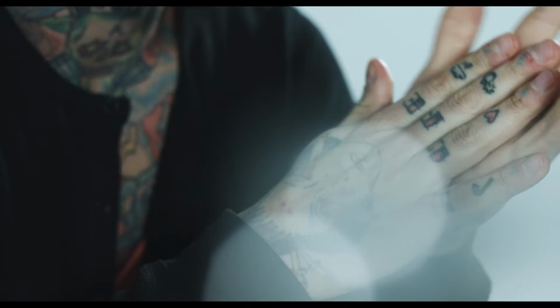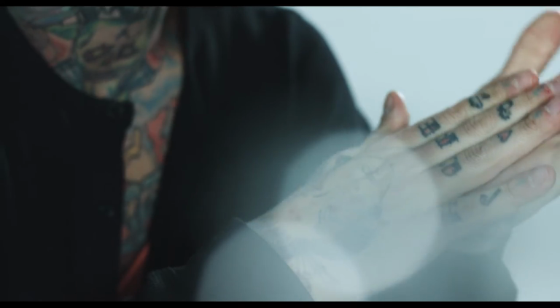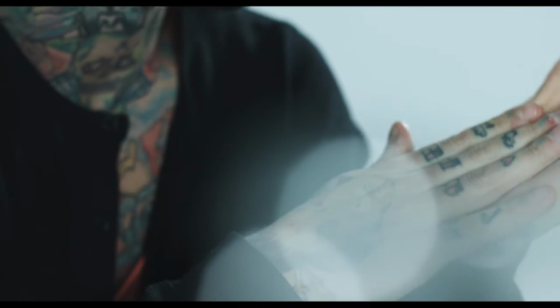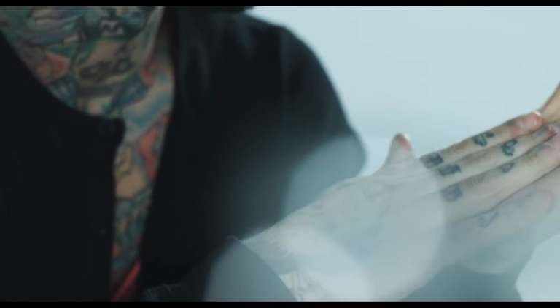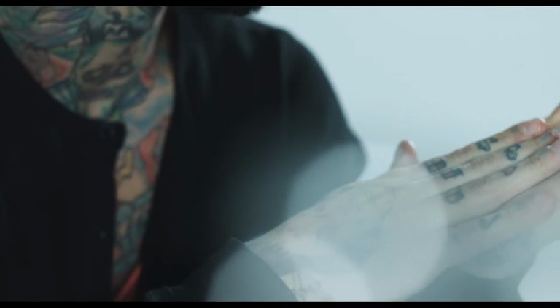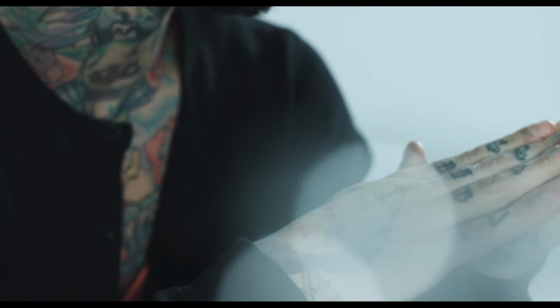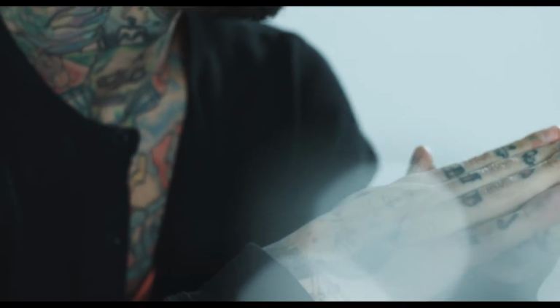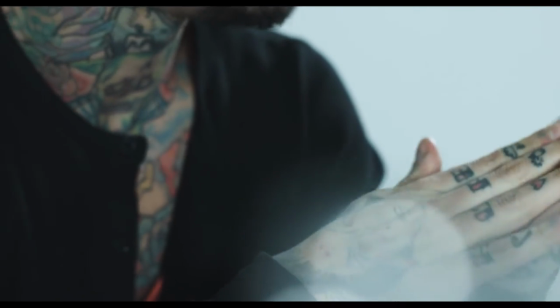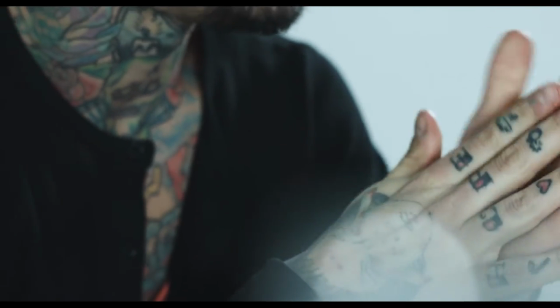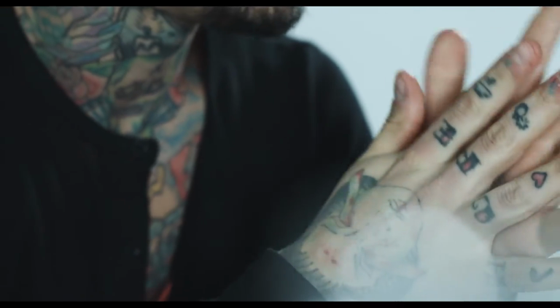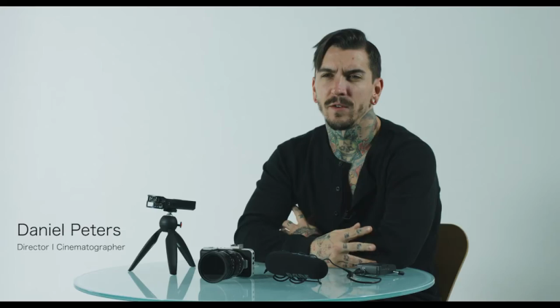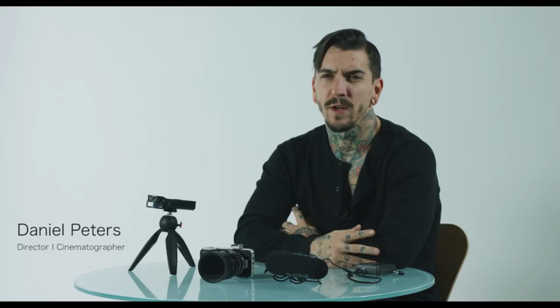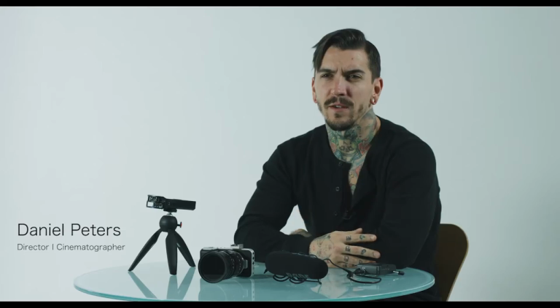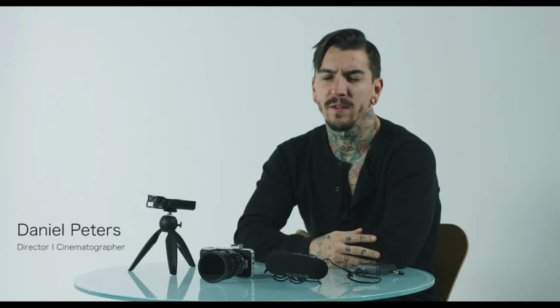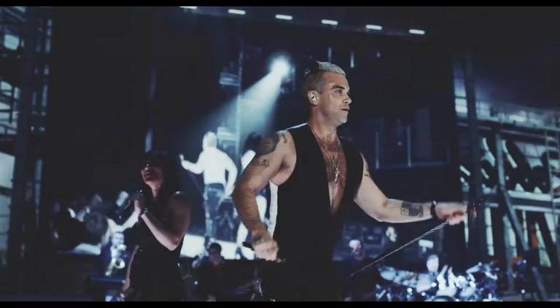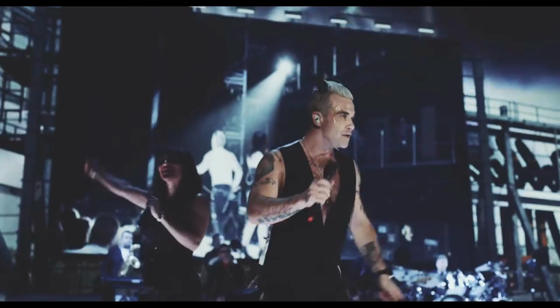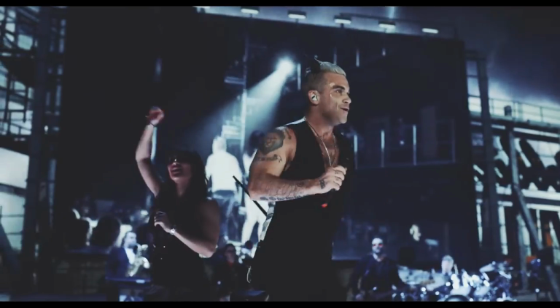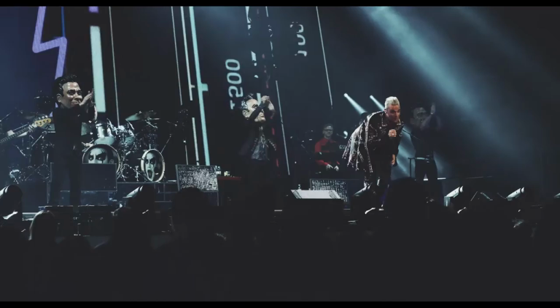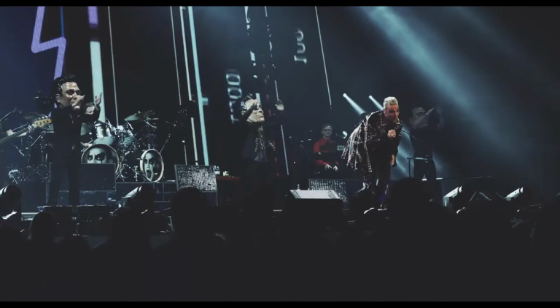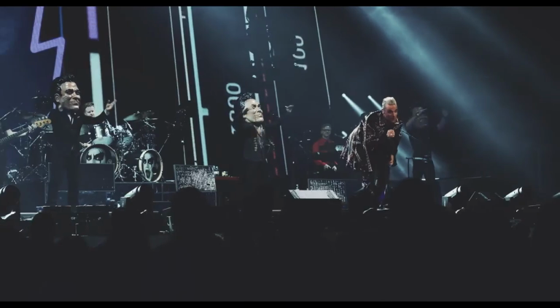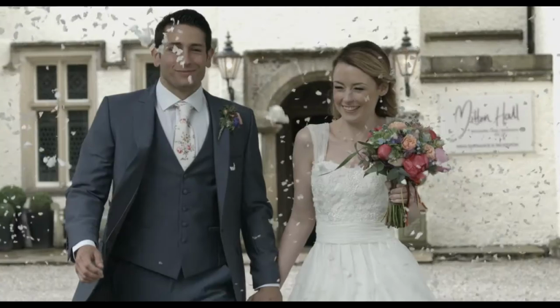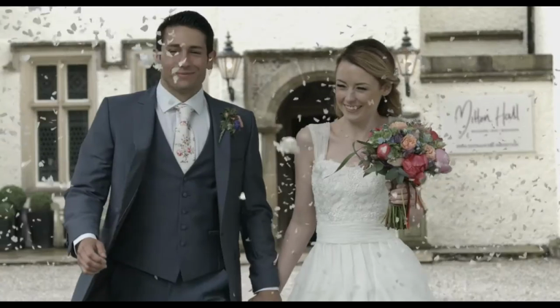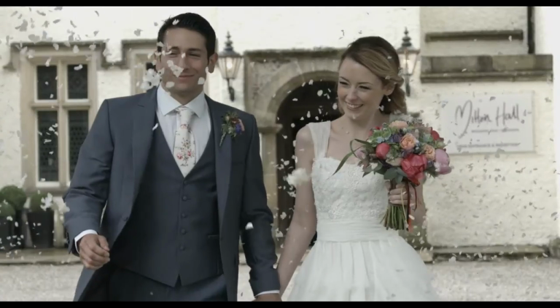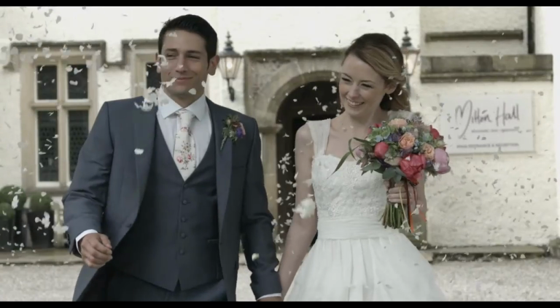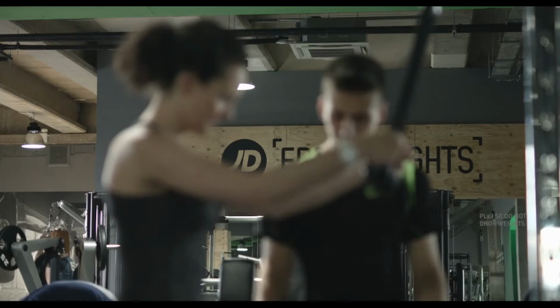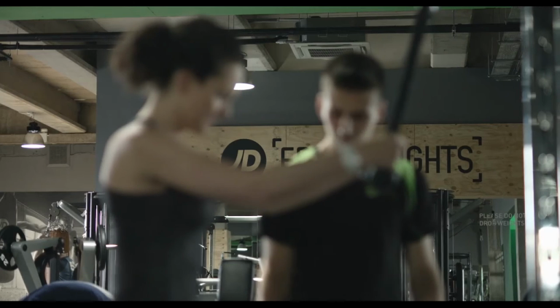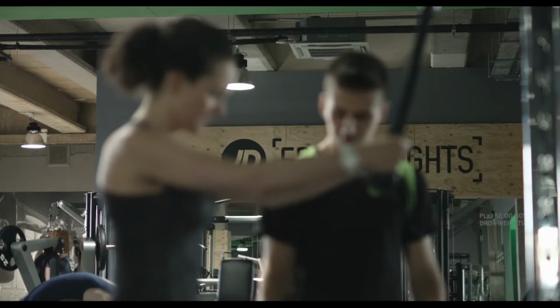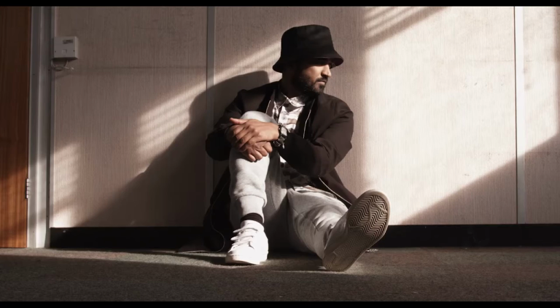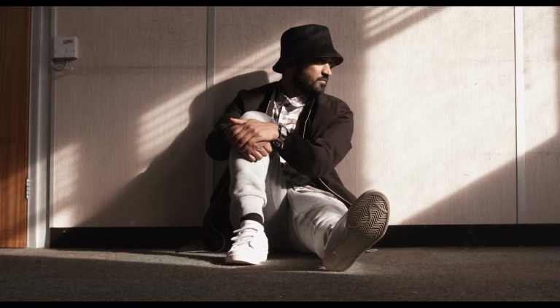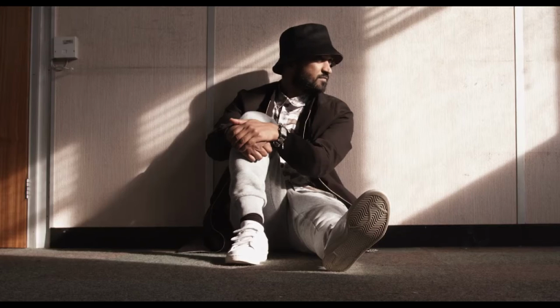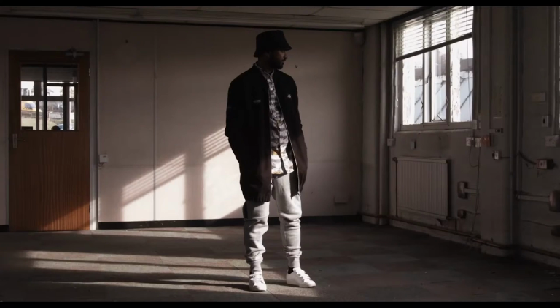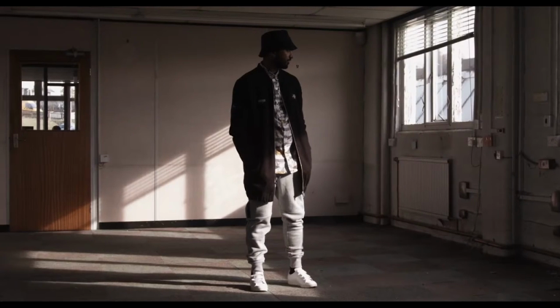My name is Daniel Peters. I'm a cinematographer, director. I shoot music videos, weddings, corporates, fashion stuff.